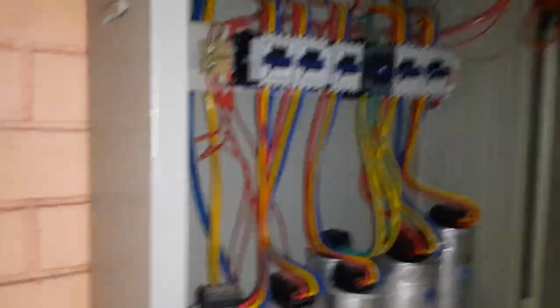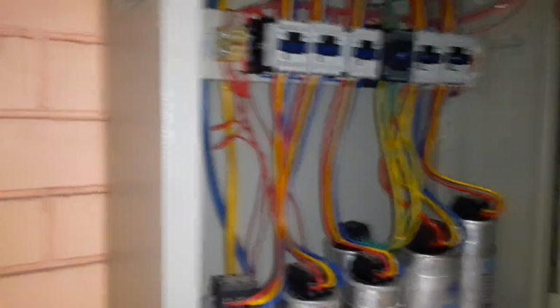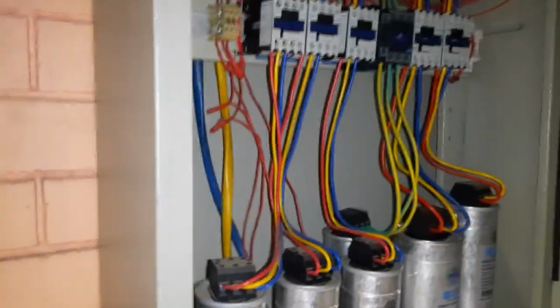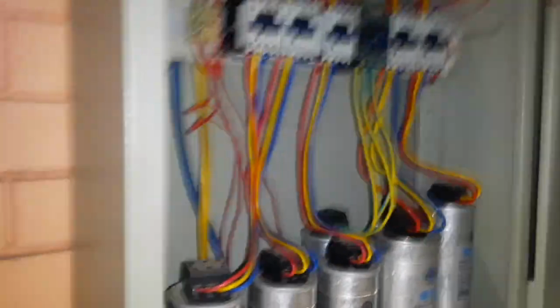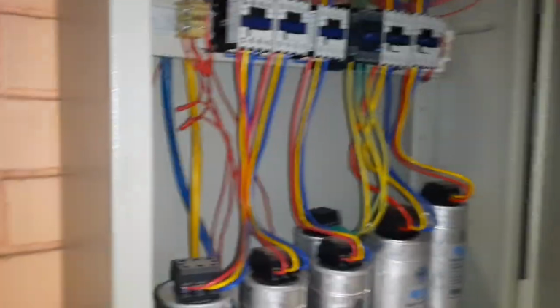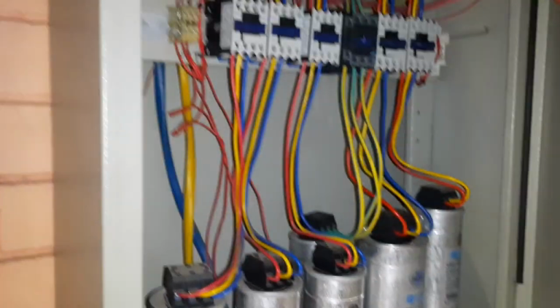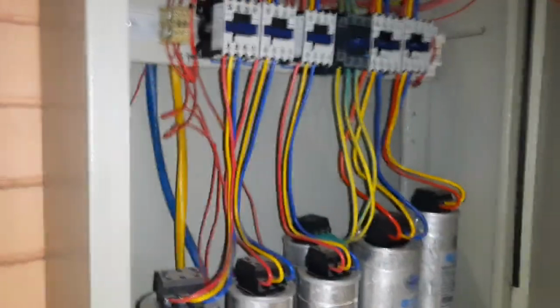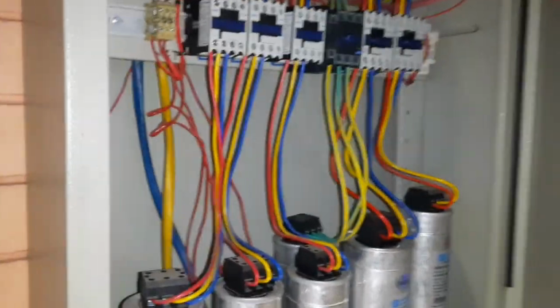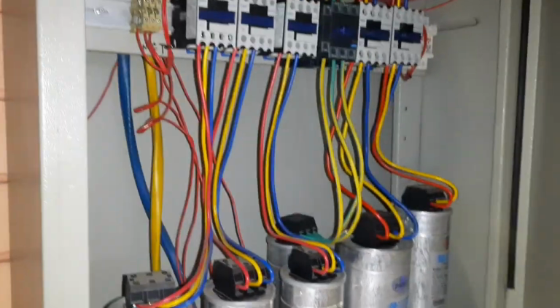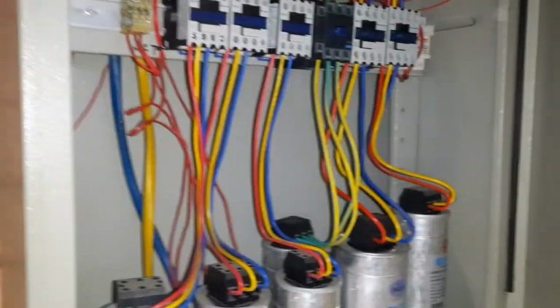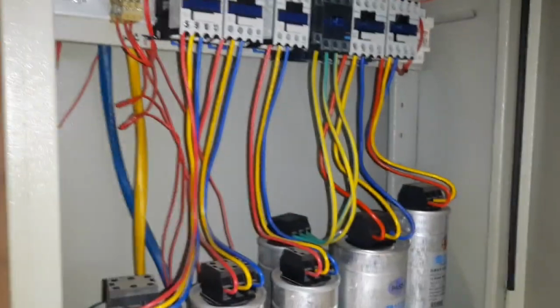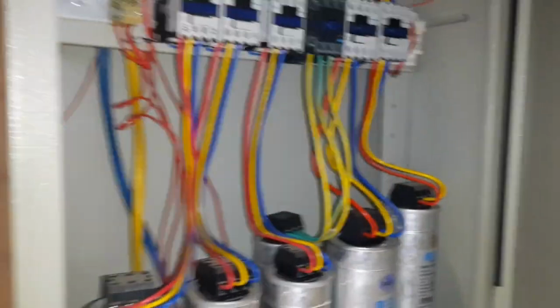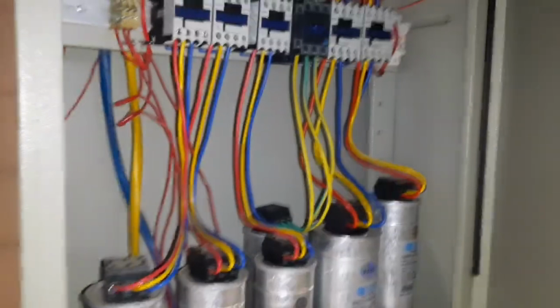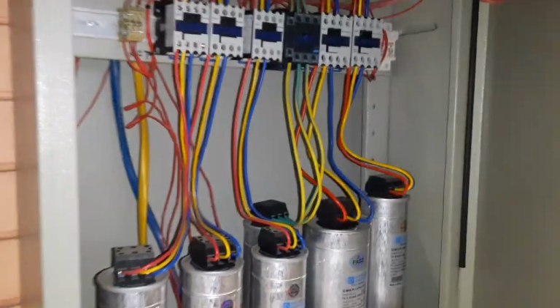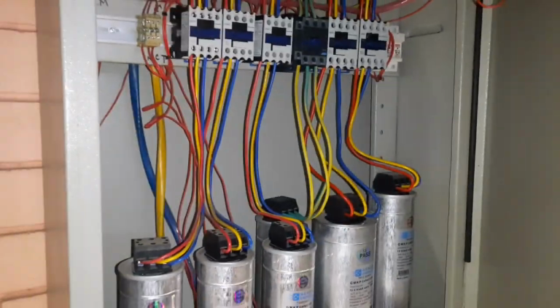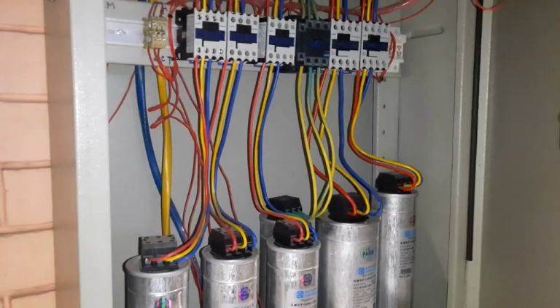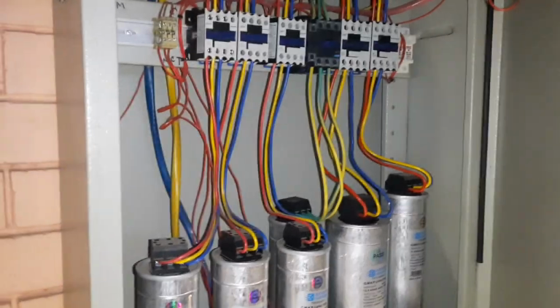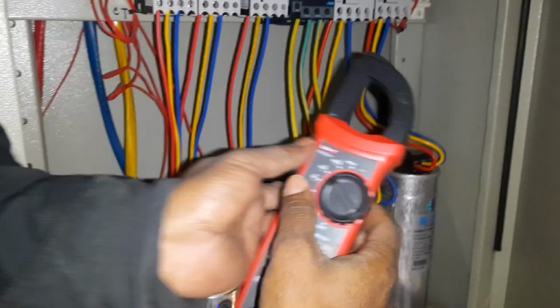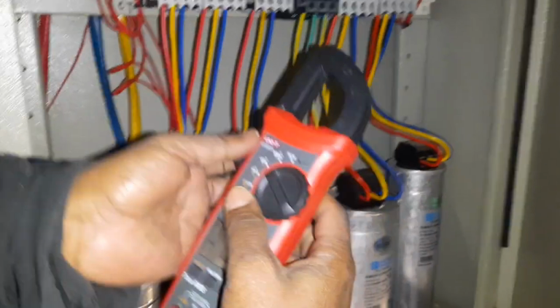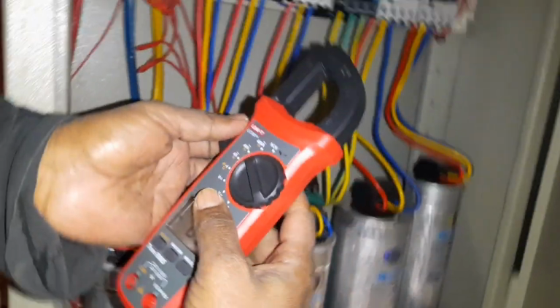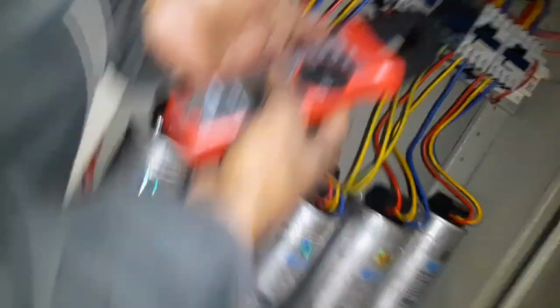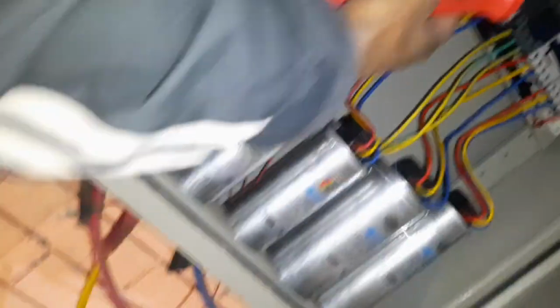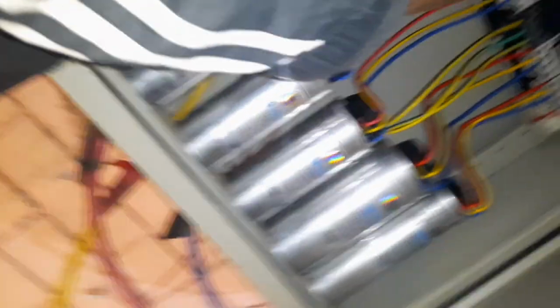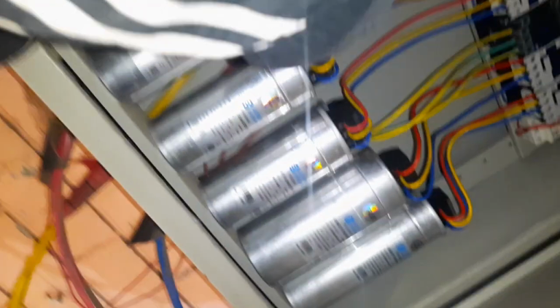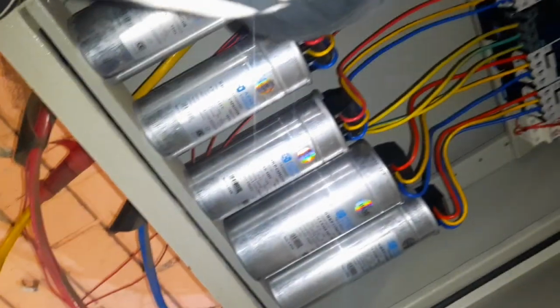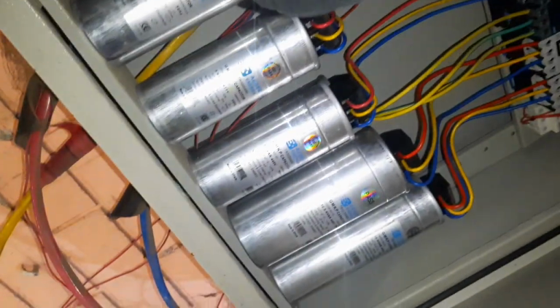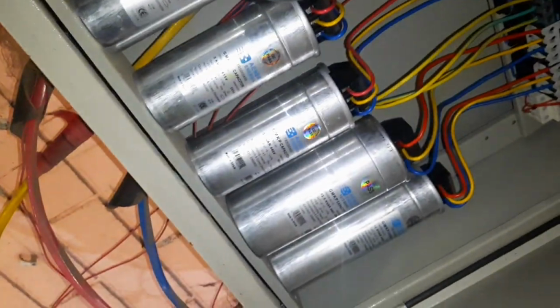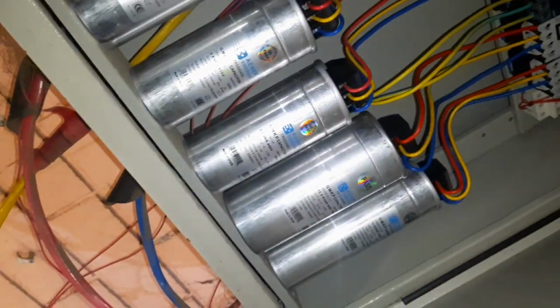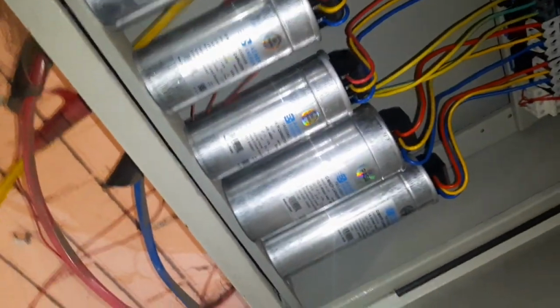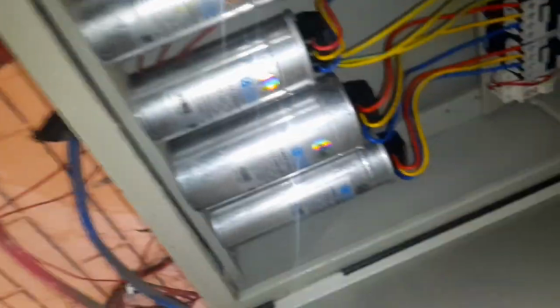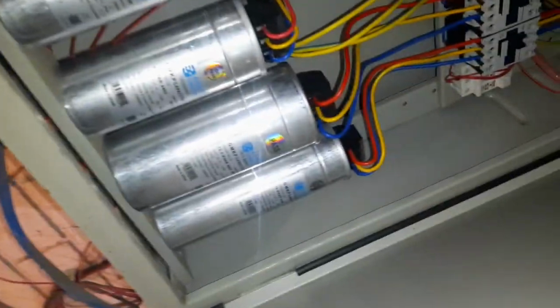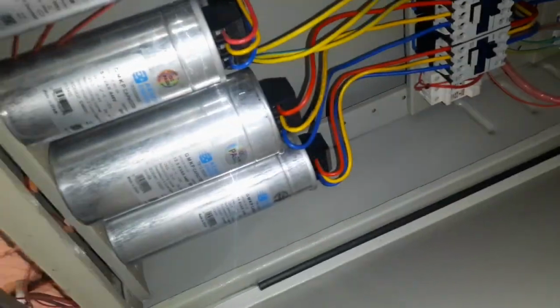We'll see the APFC. Let's see the first phase. It's a good one.